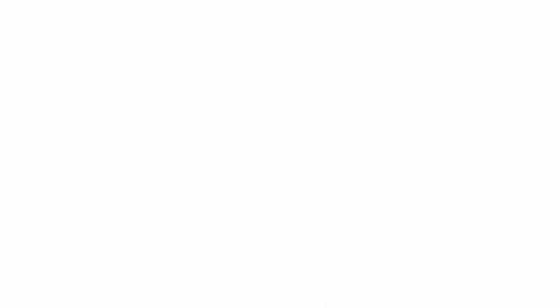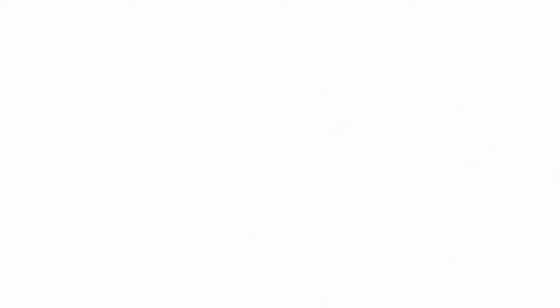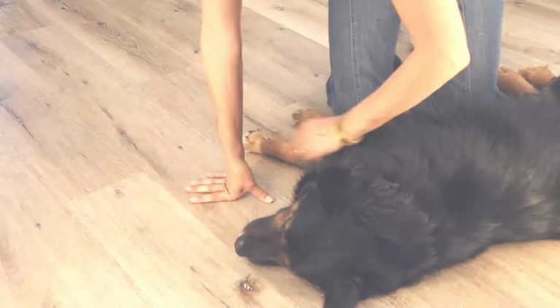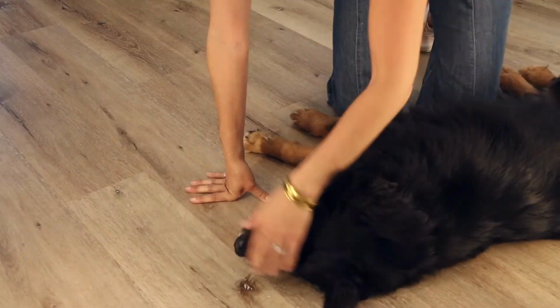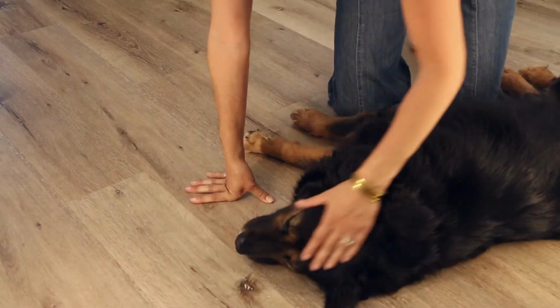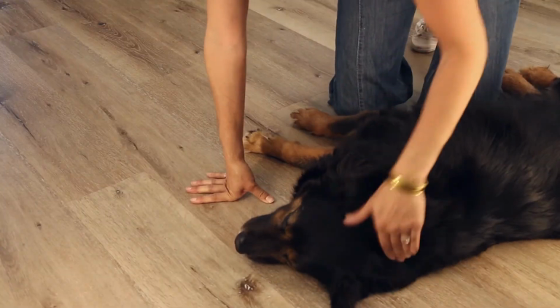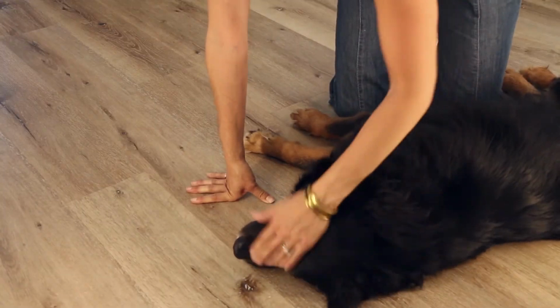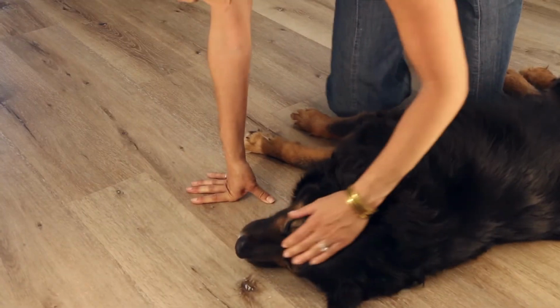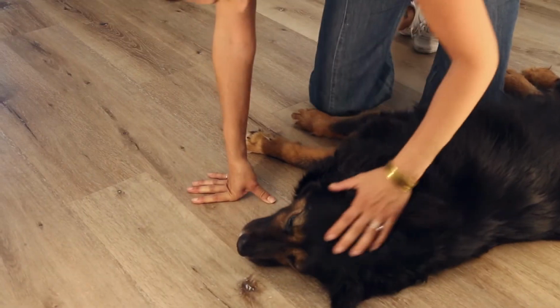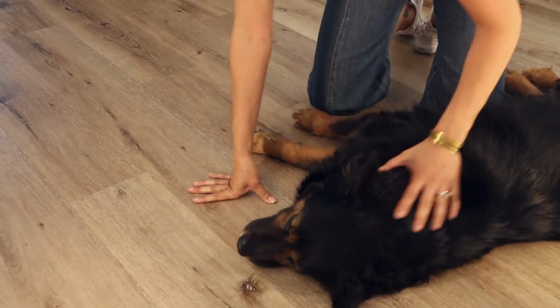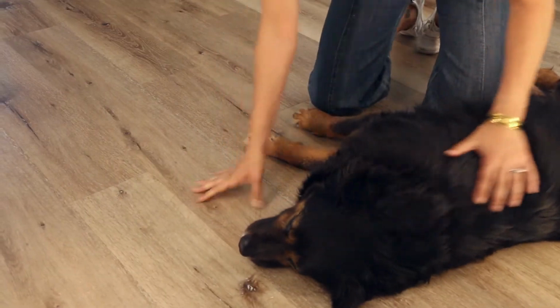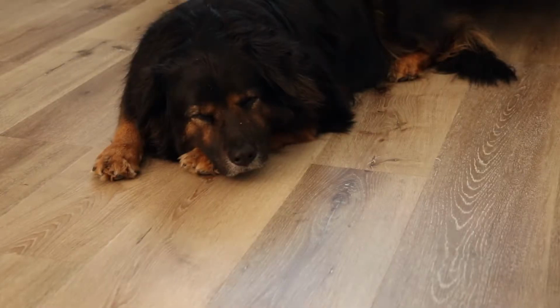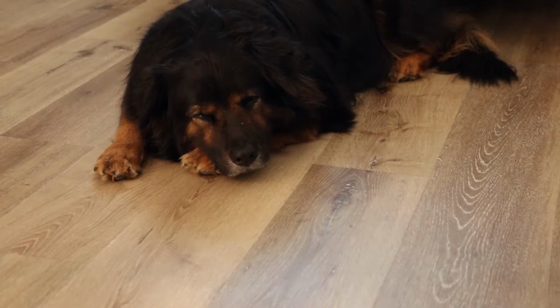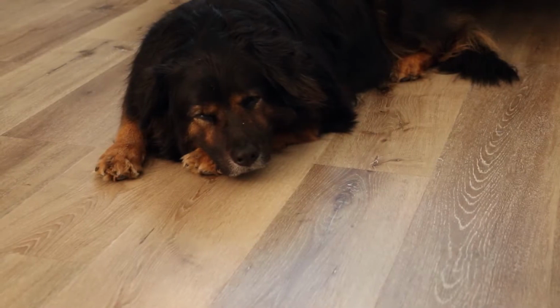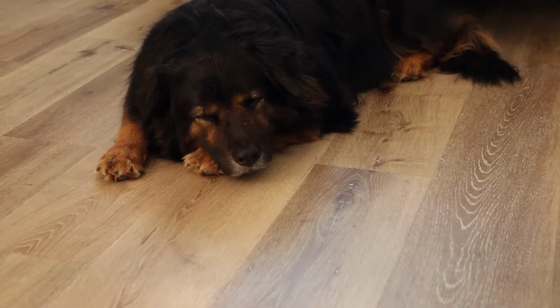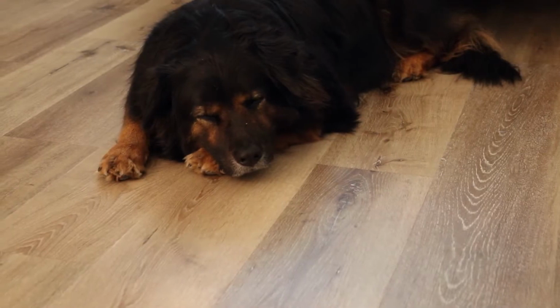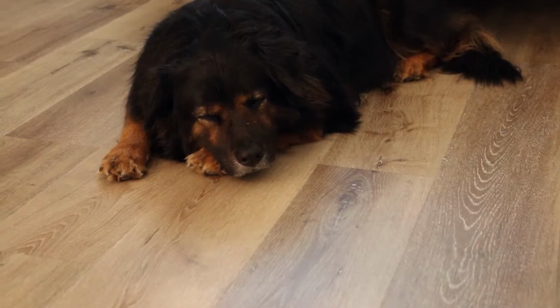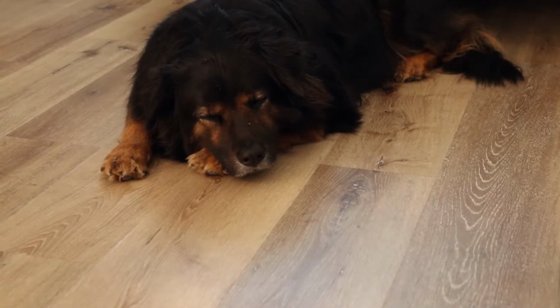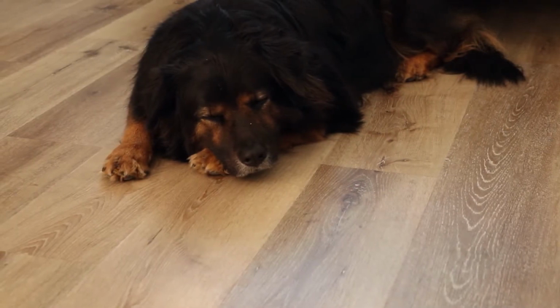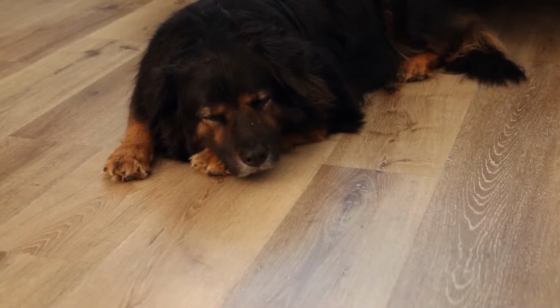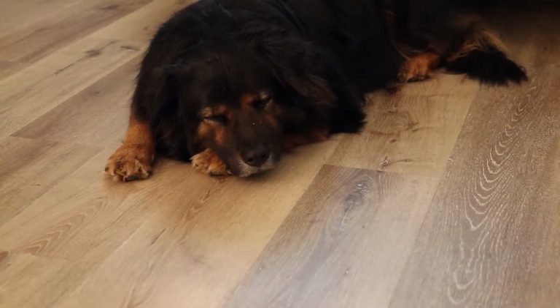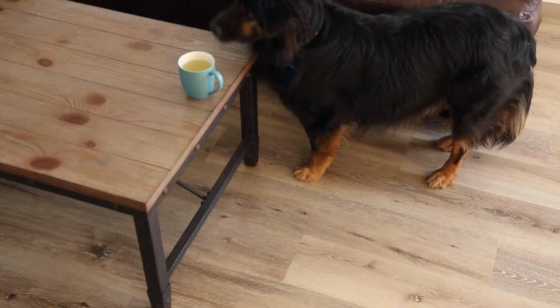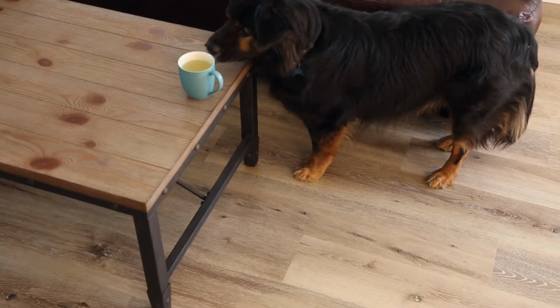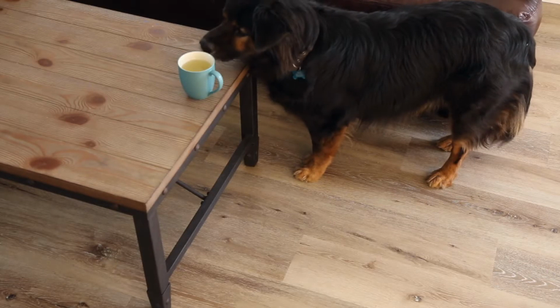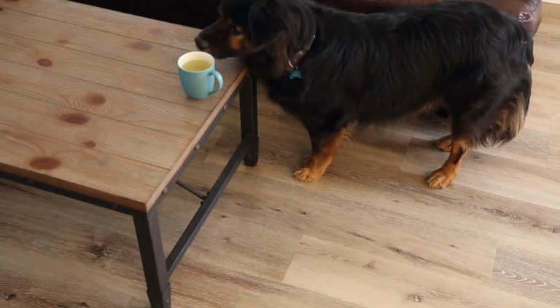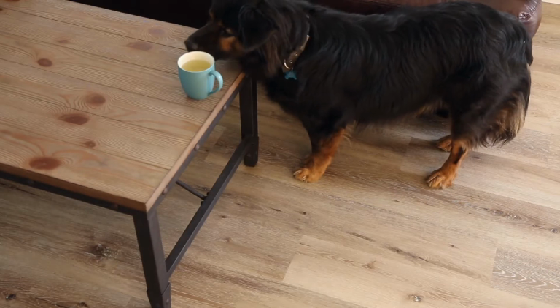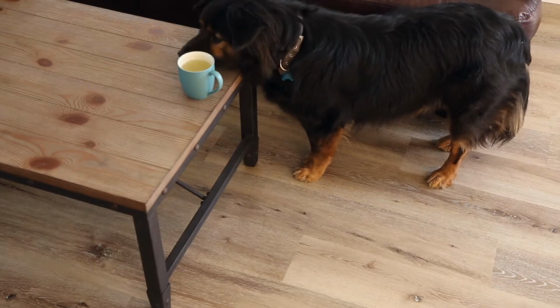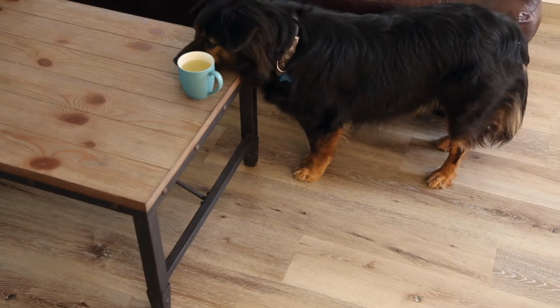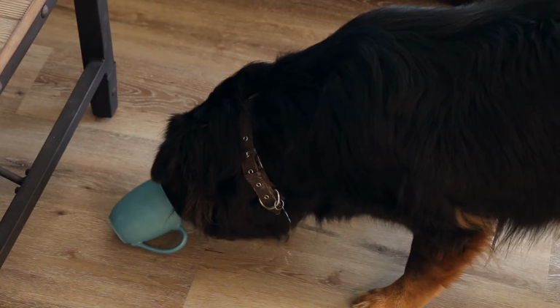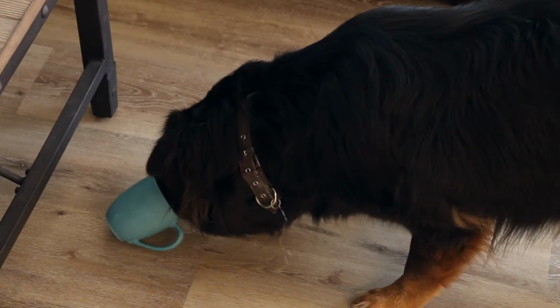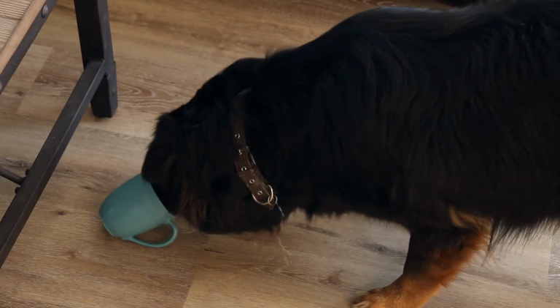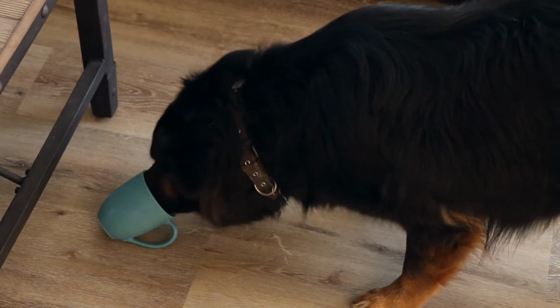No one in your family spends more time on your floor than your pet. It's the front line for paws, claws, messes, and victories.